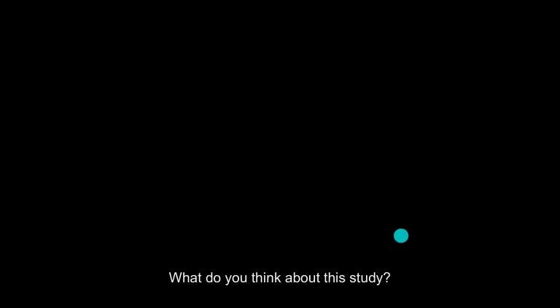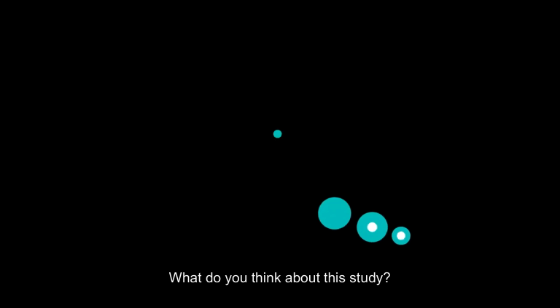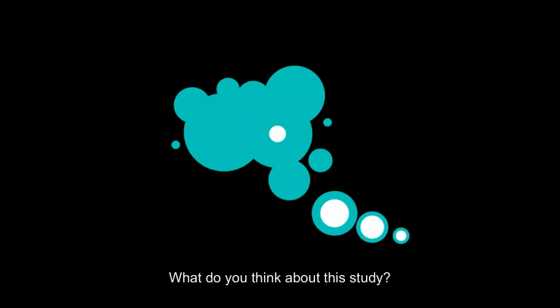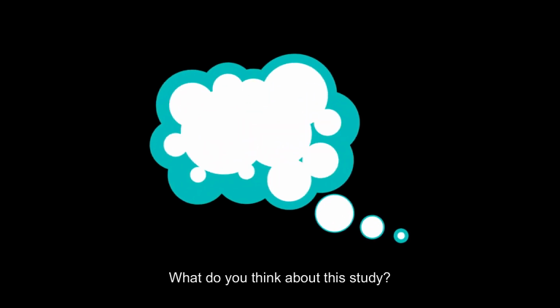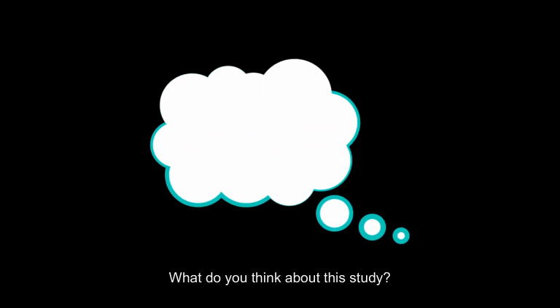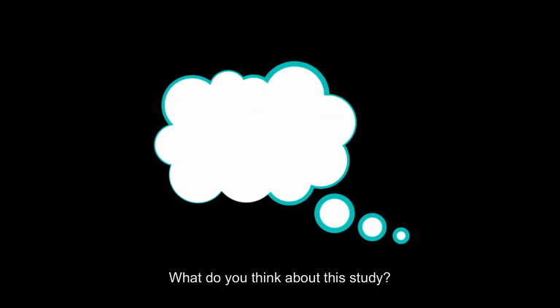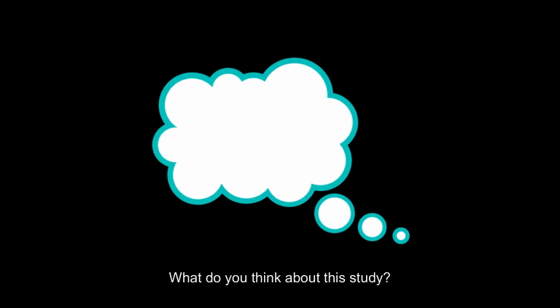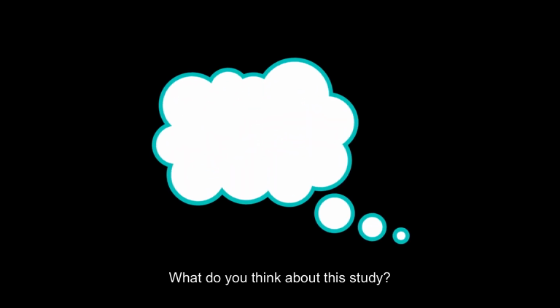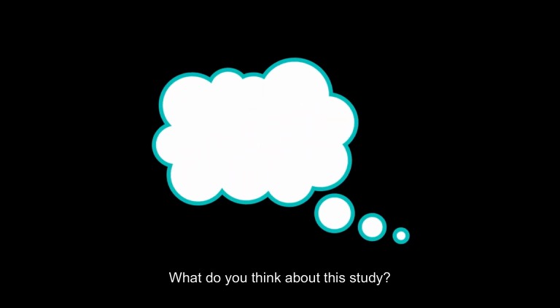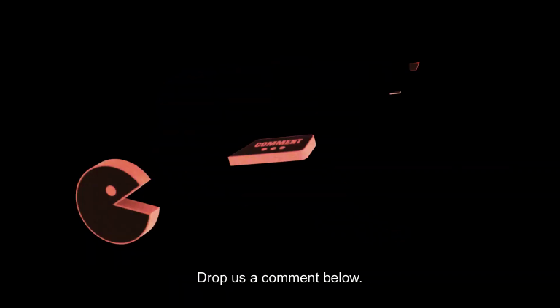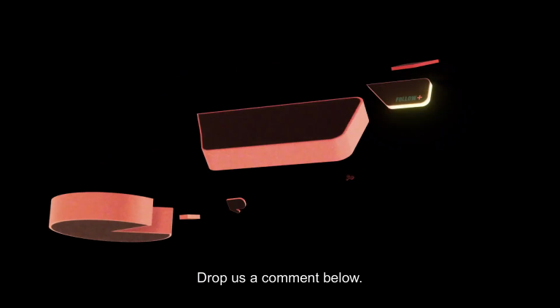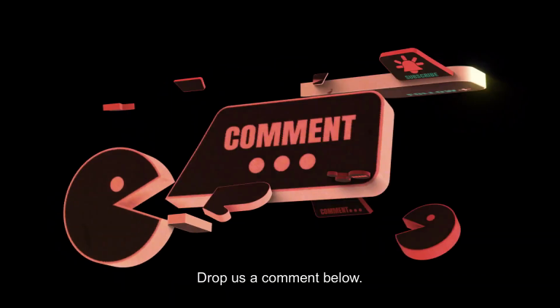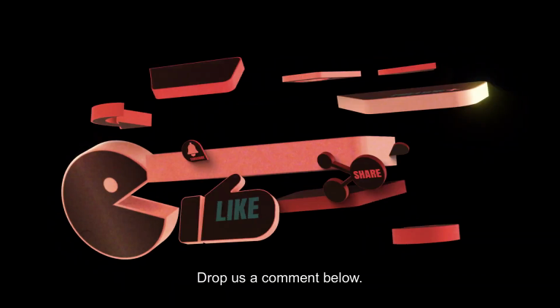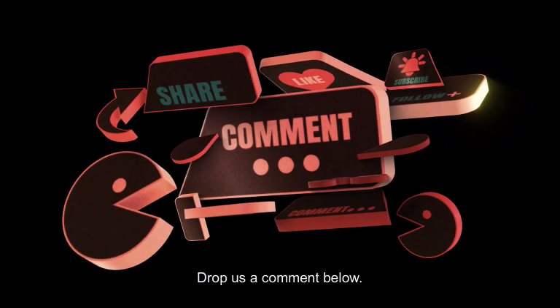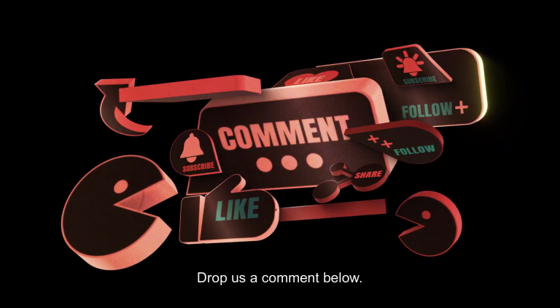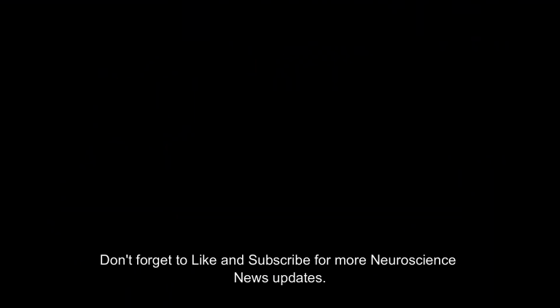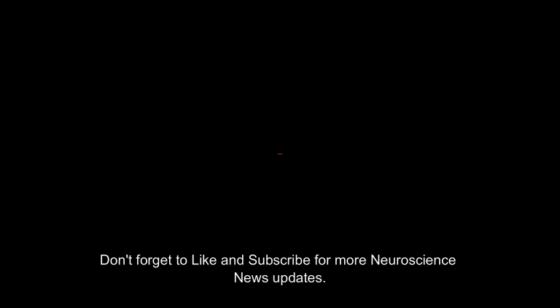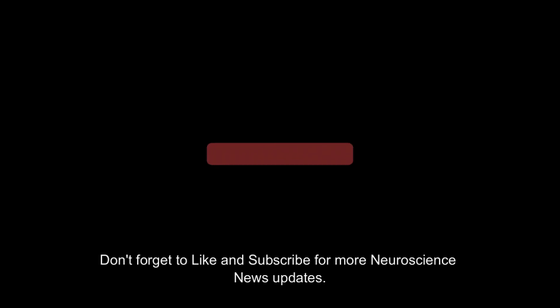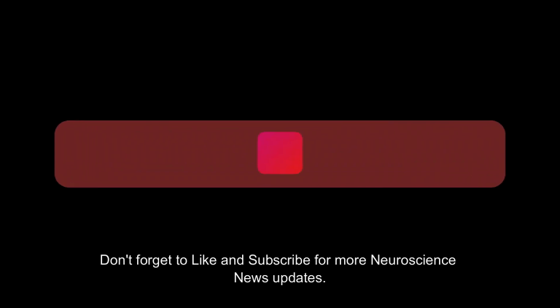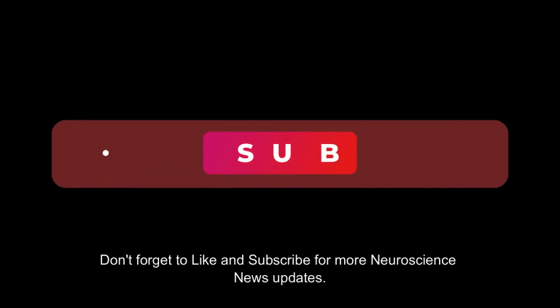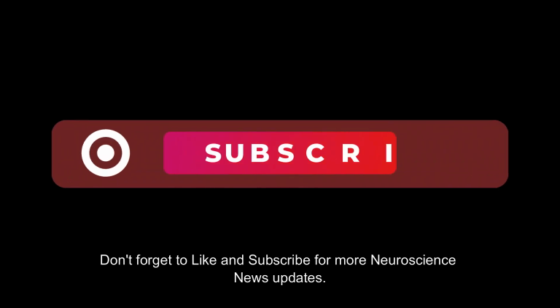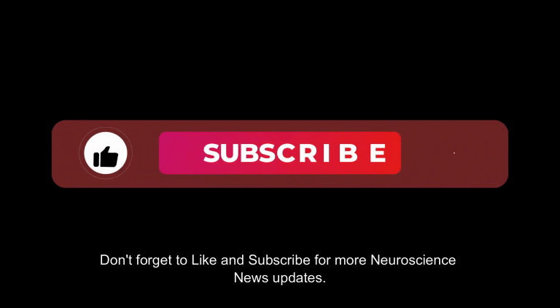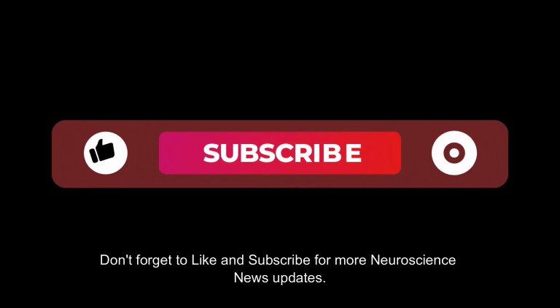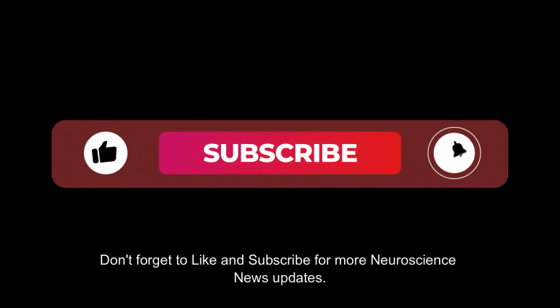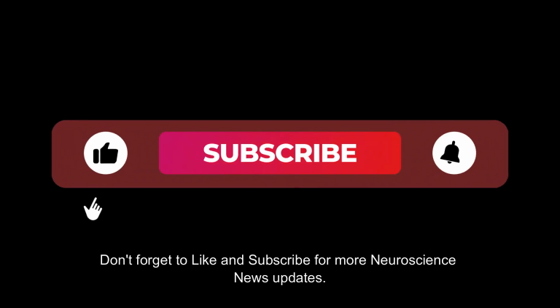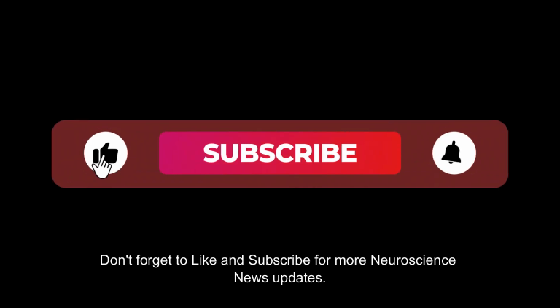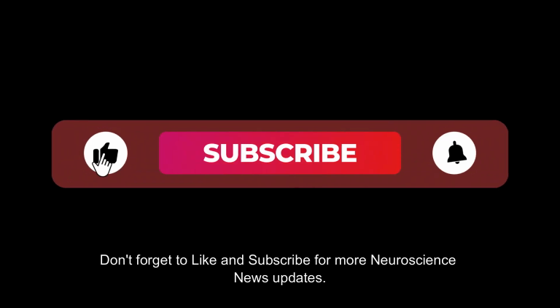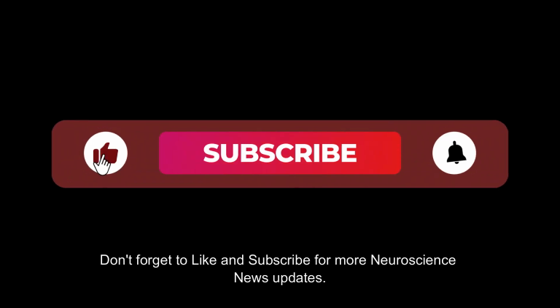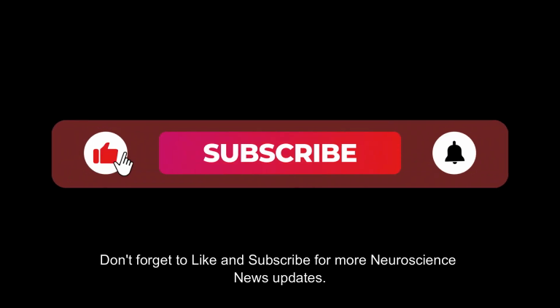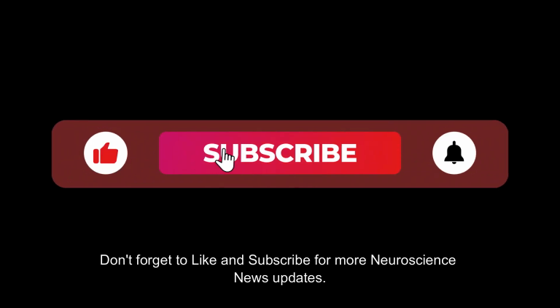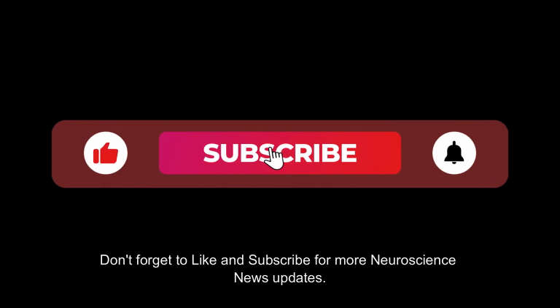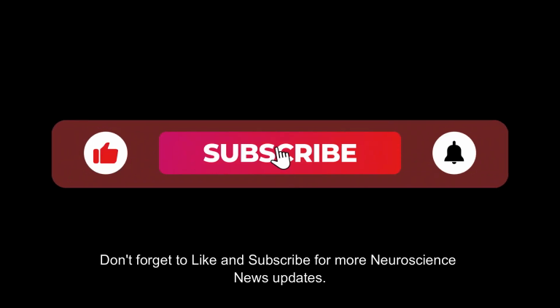What do you think about this study? Drop us a comment below, and don't forget to like and subscribe for more neuroscience news updates.